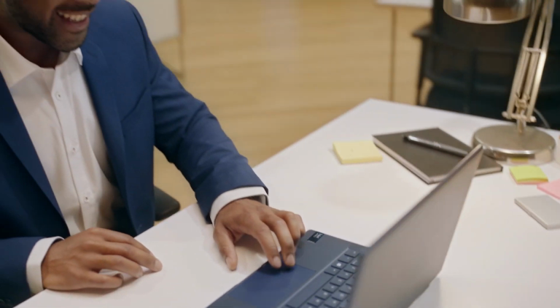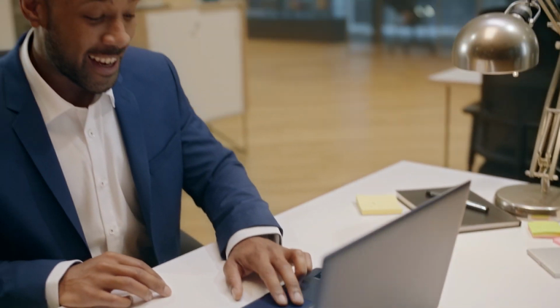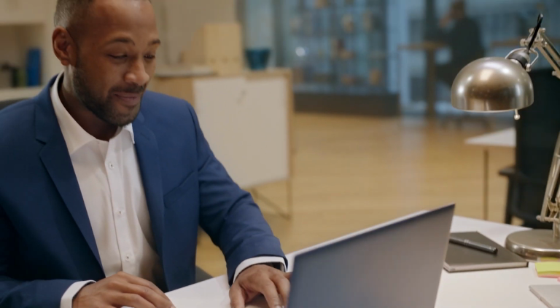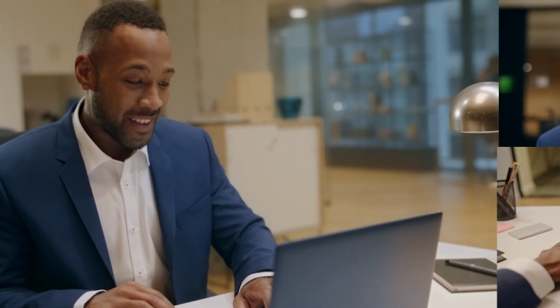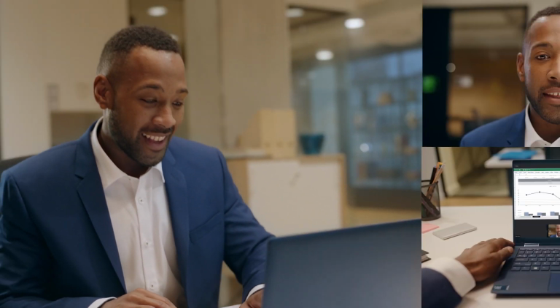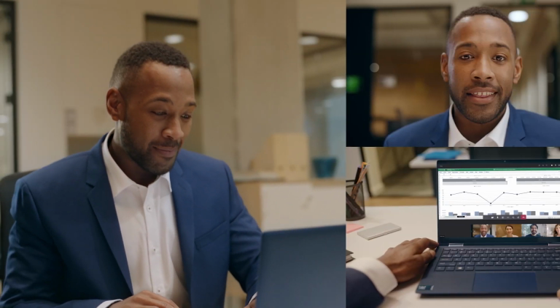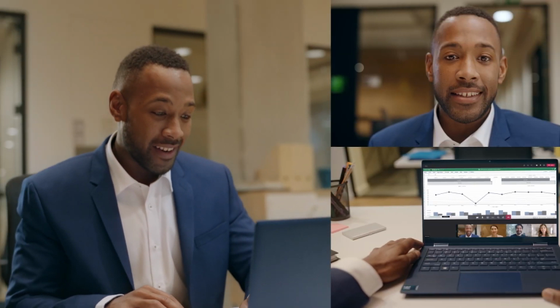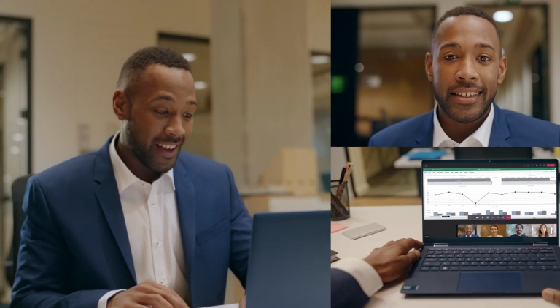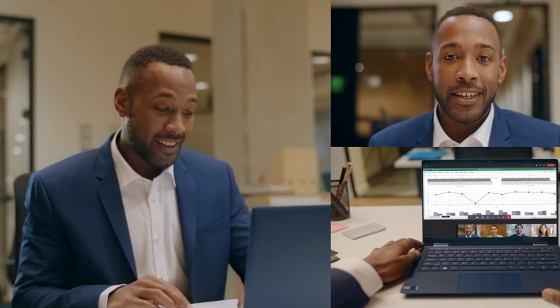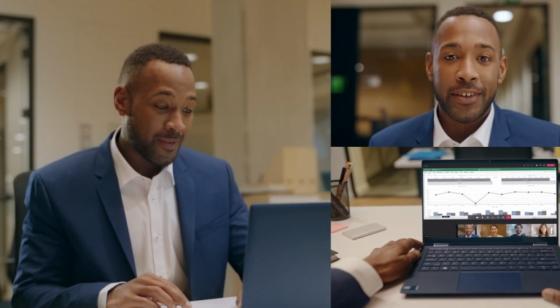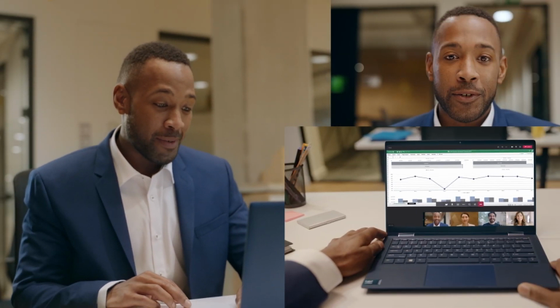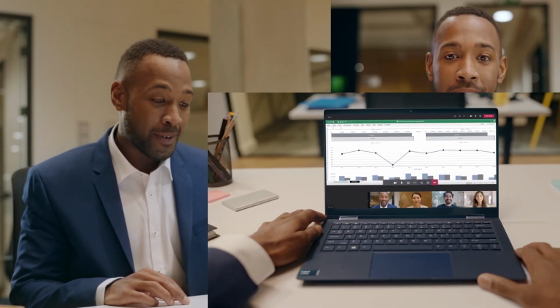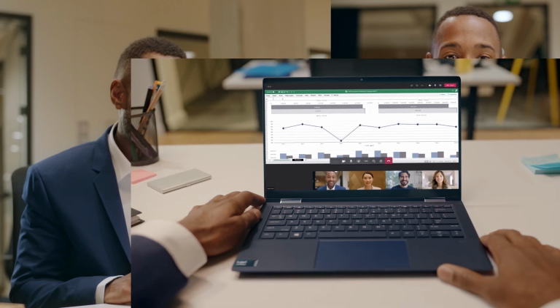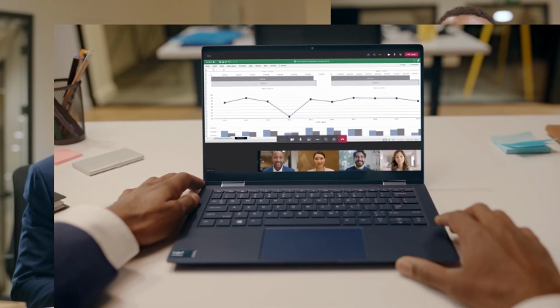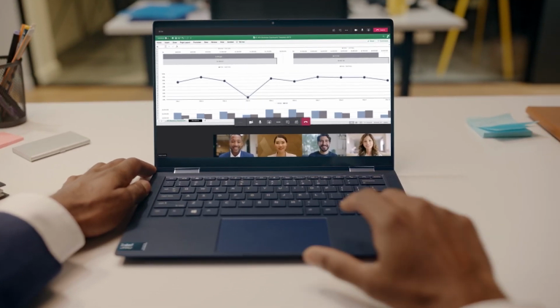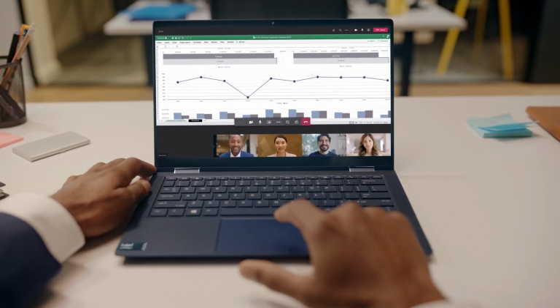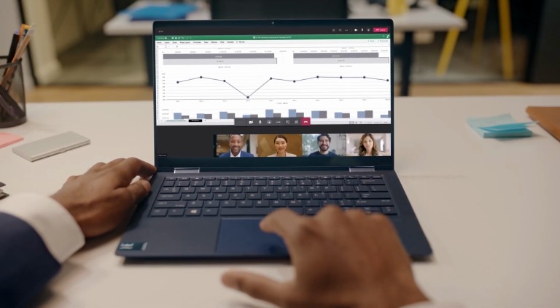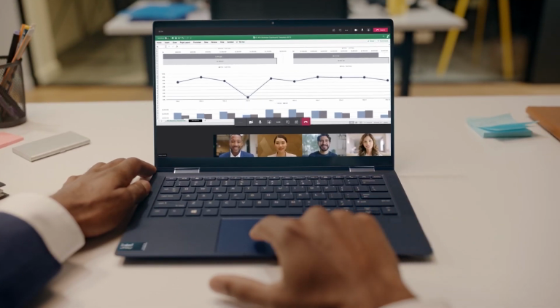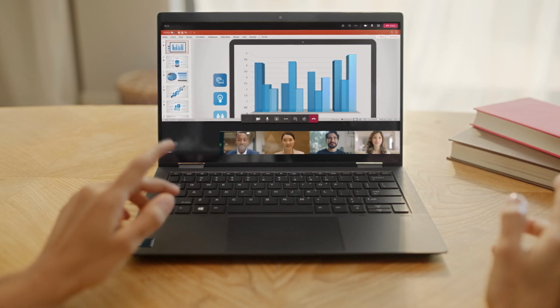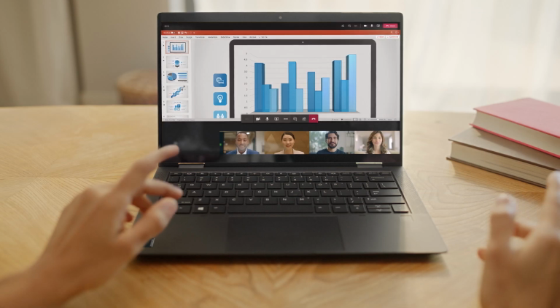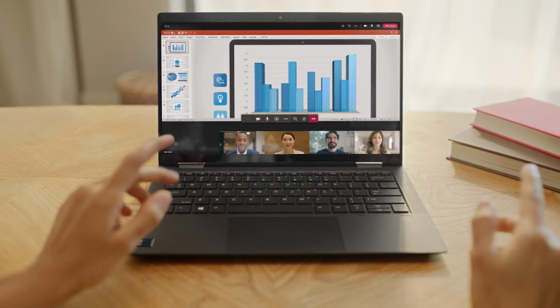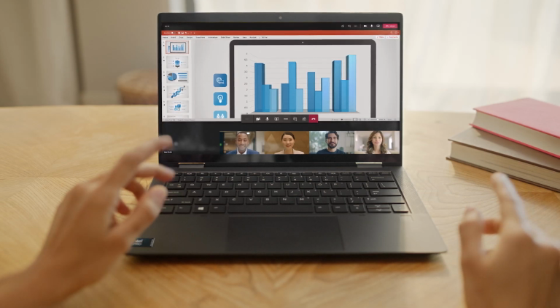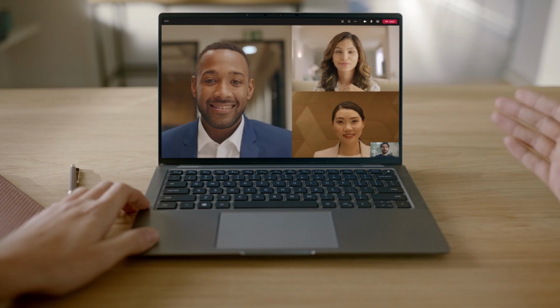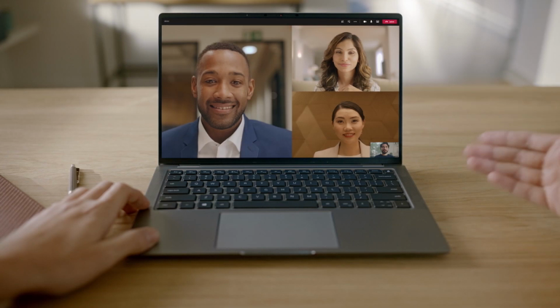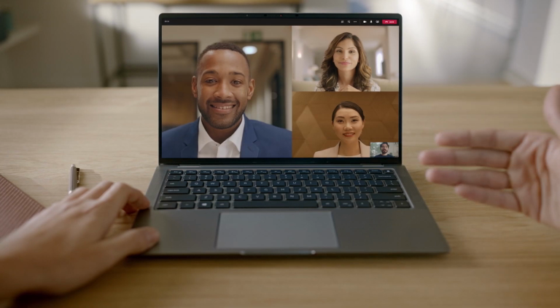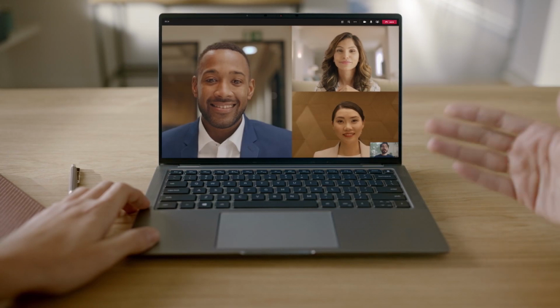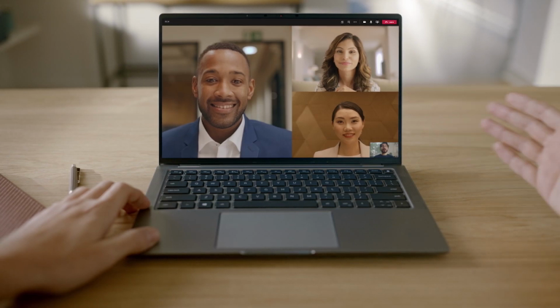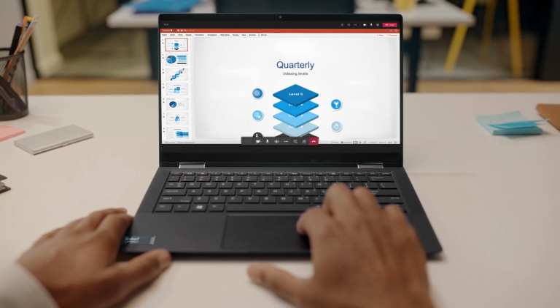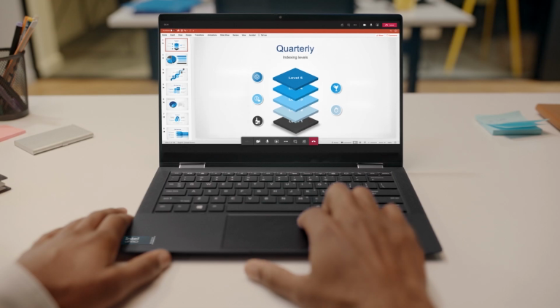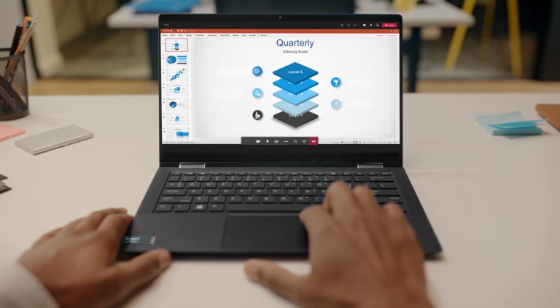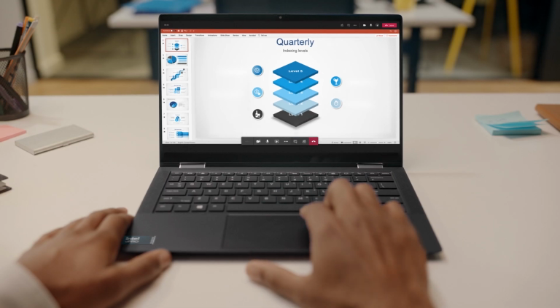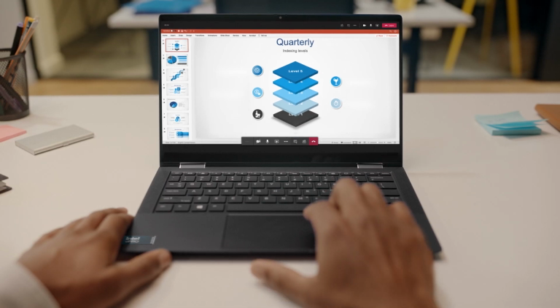Get power-efficient AI performance that can boost productivity, foster collaboration, and enhance data visualization.